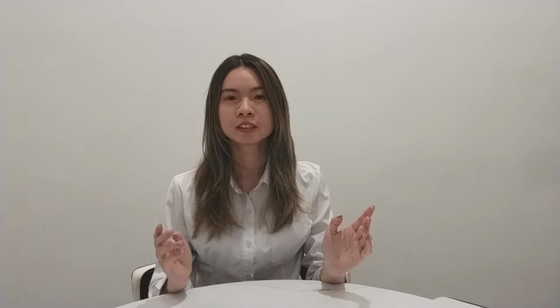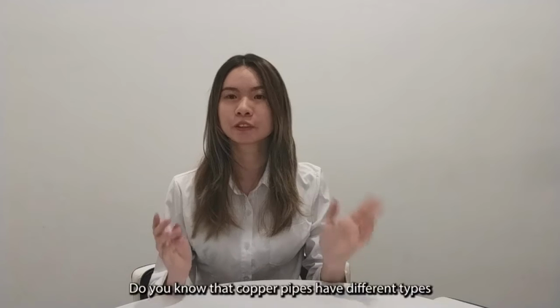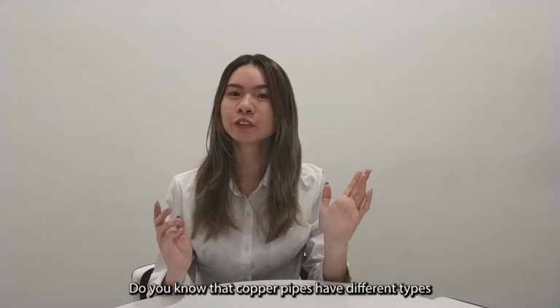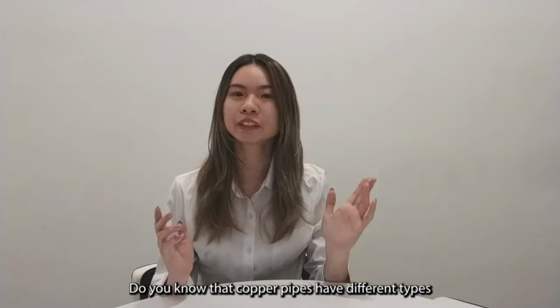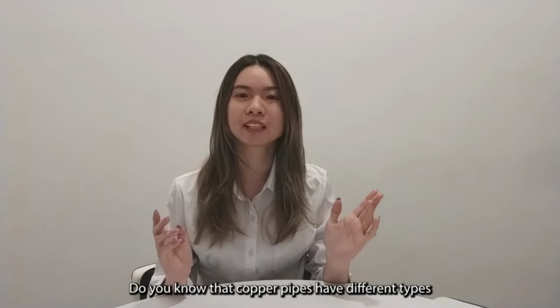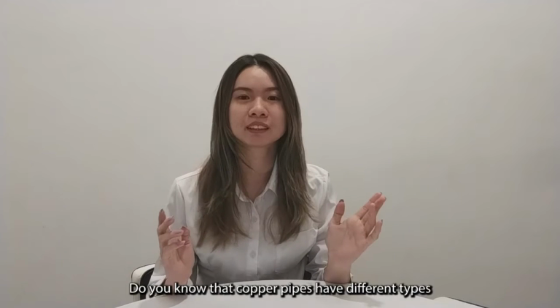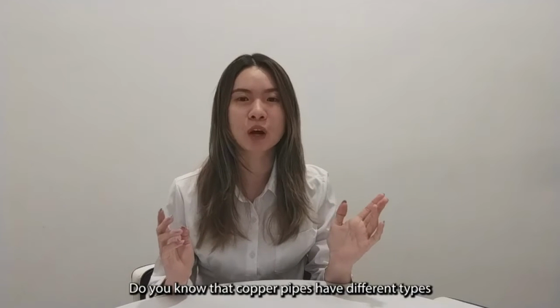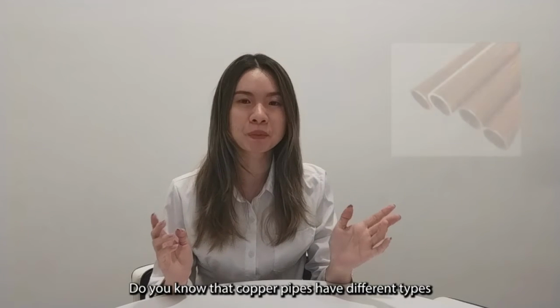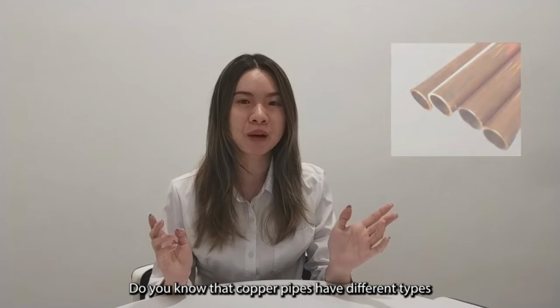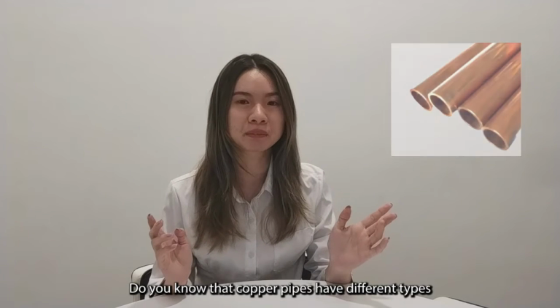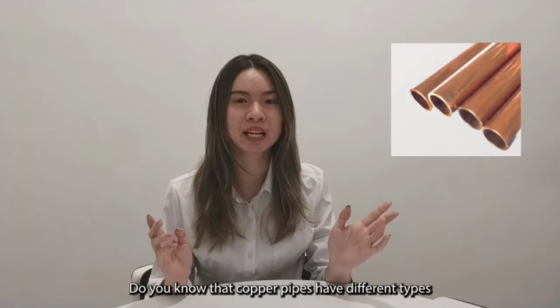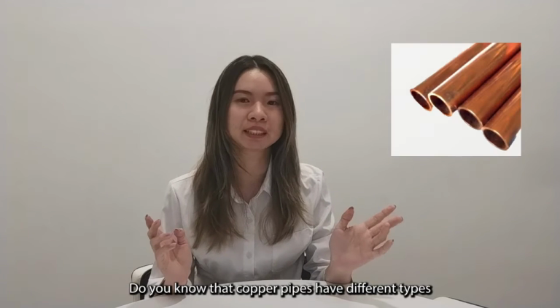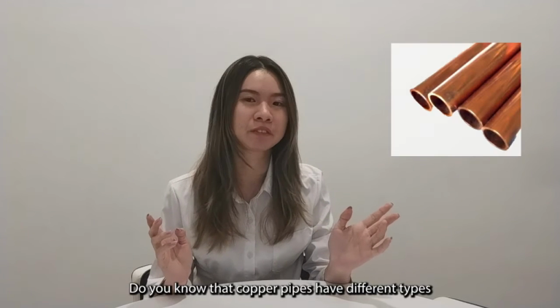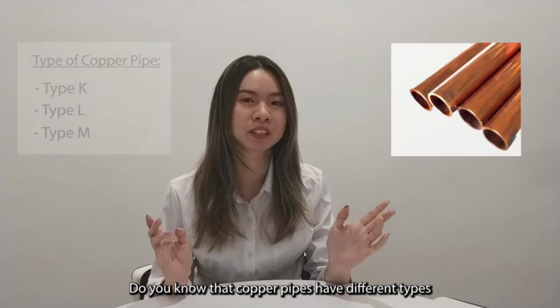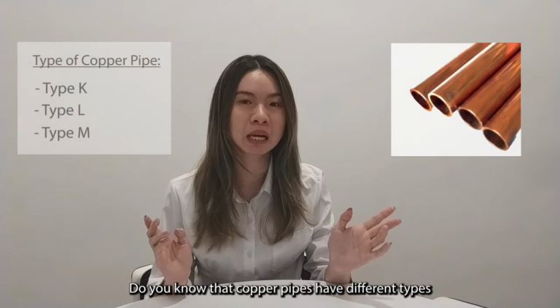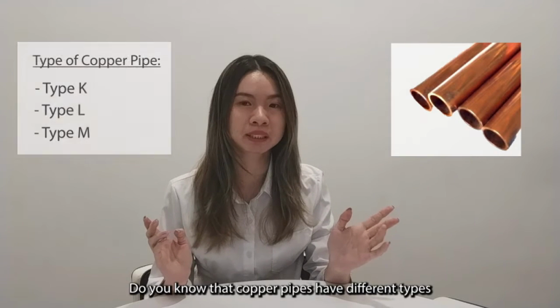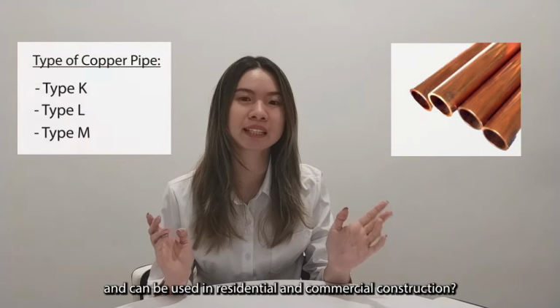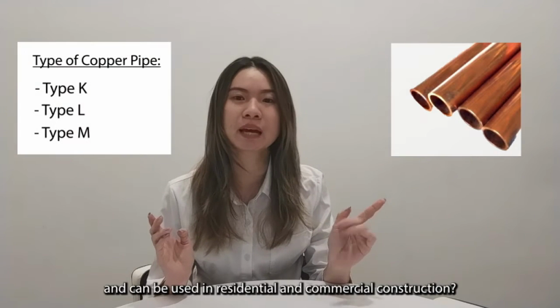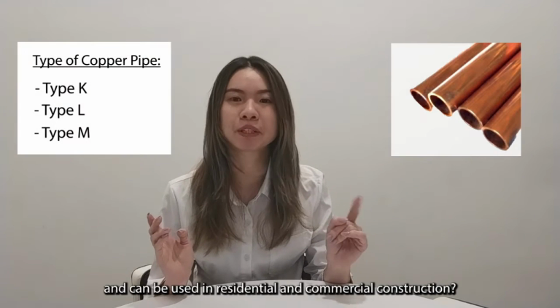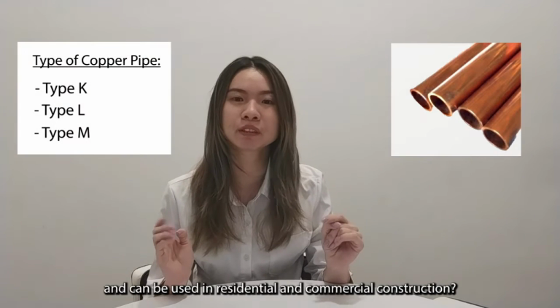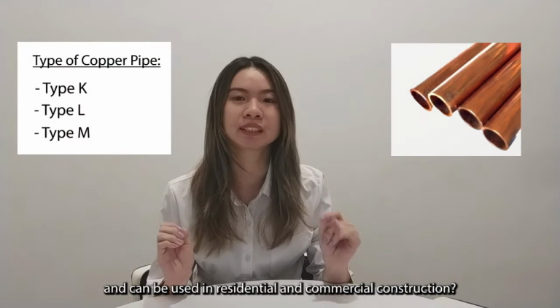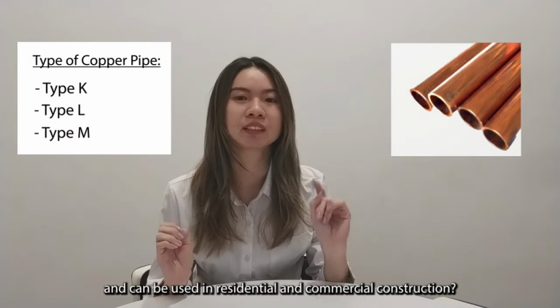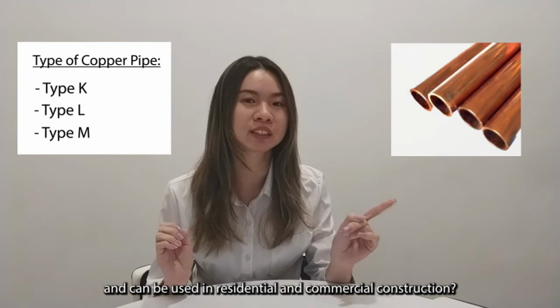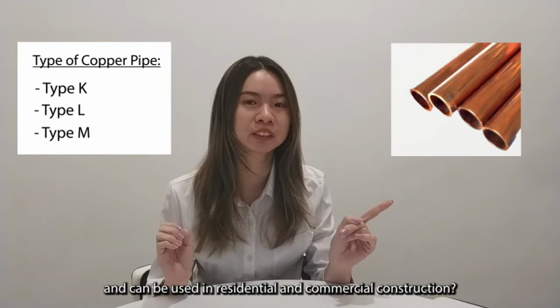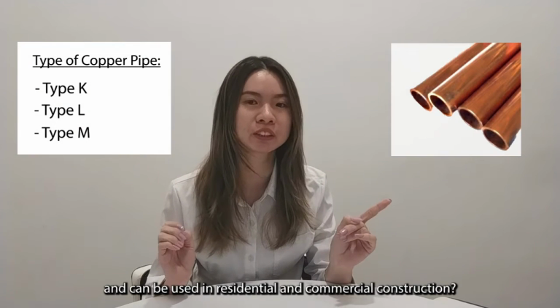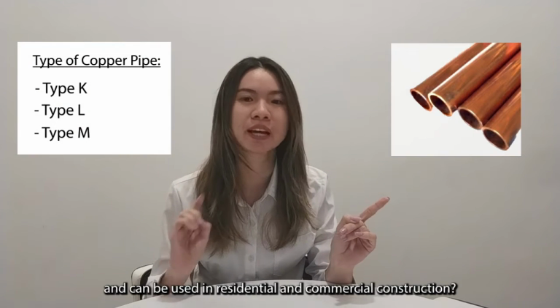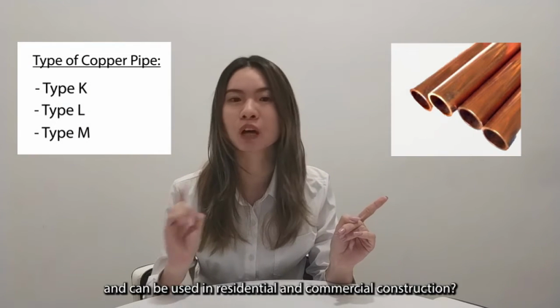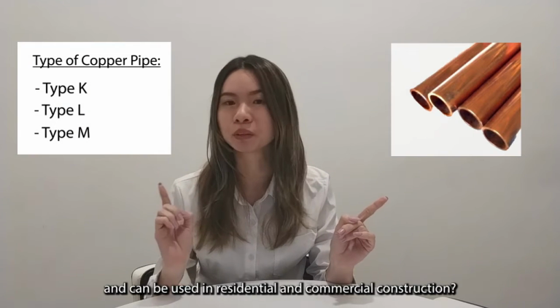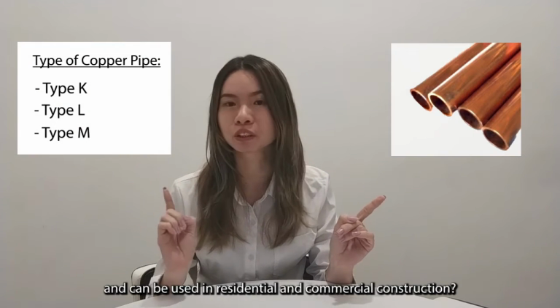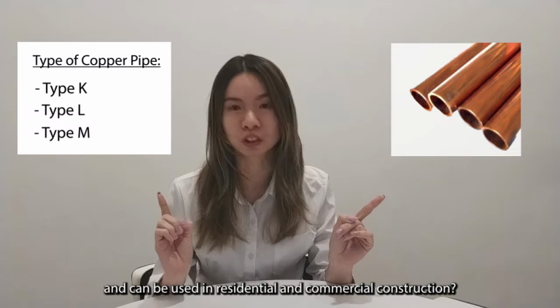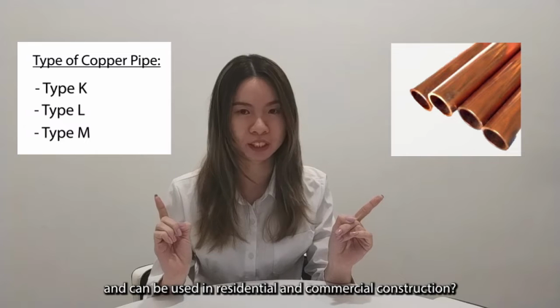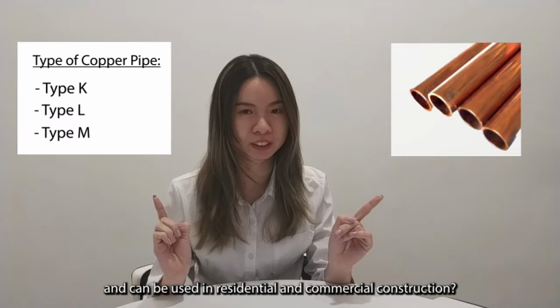Do you know that copper pipes have different types and can be used in residential and commercial construction?